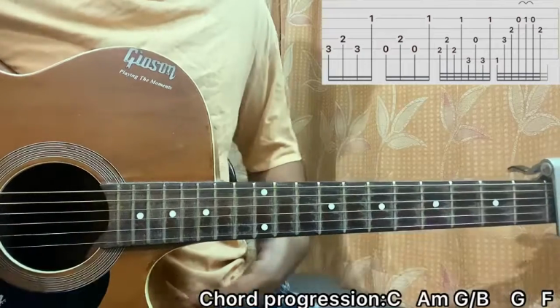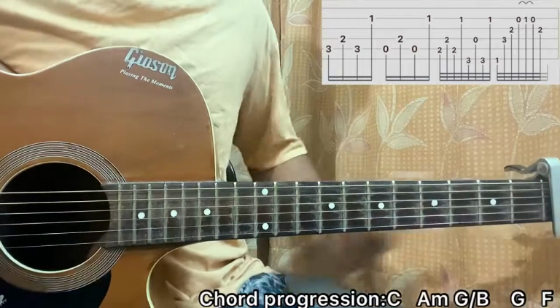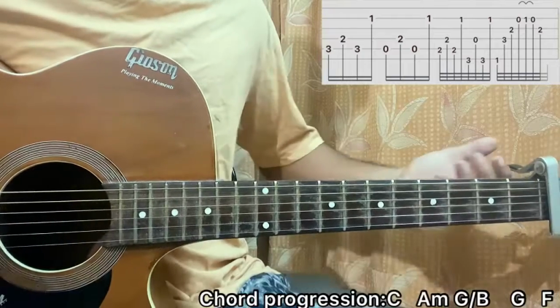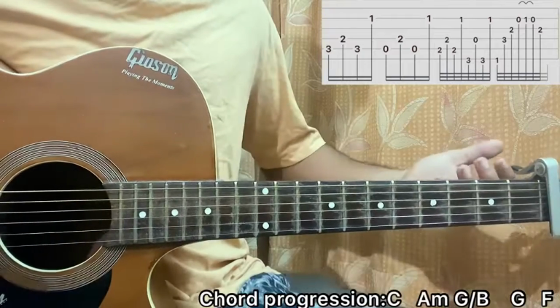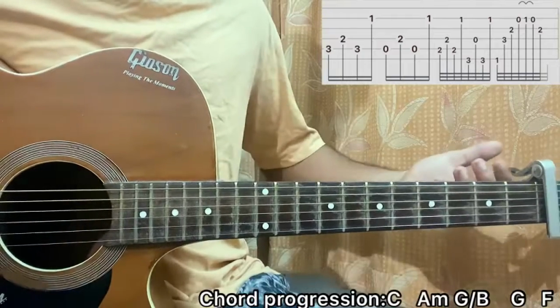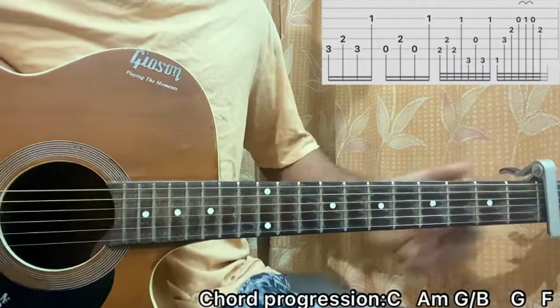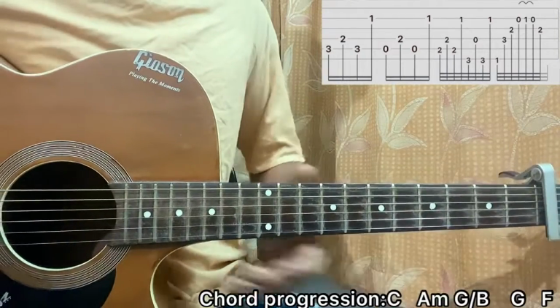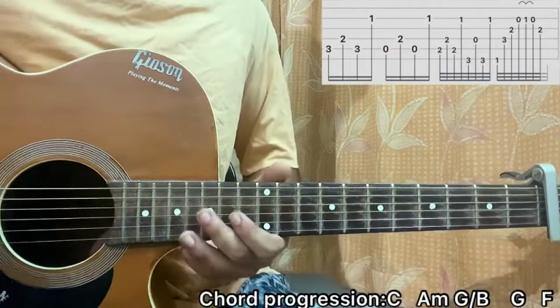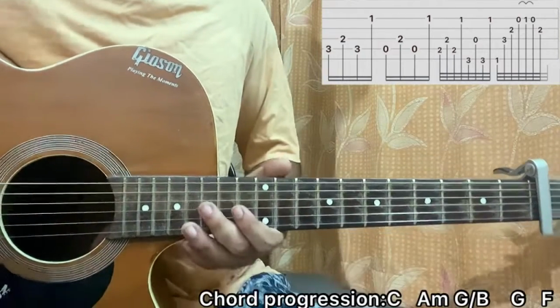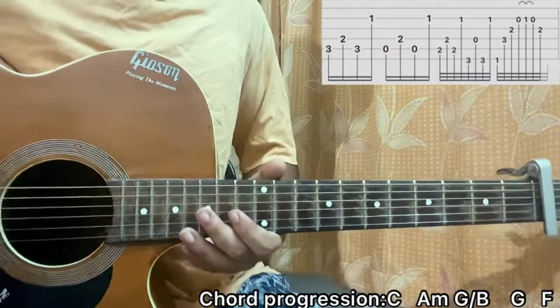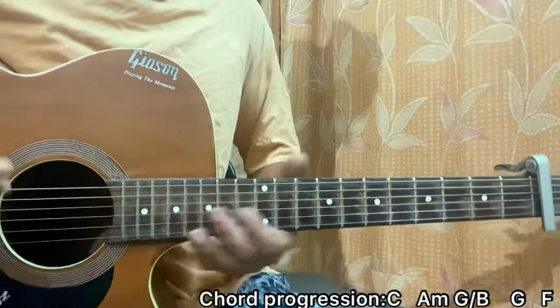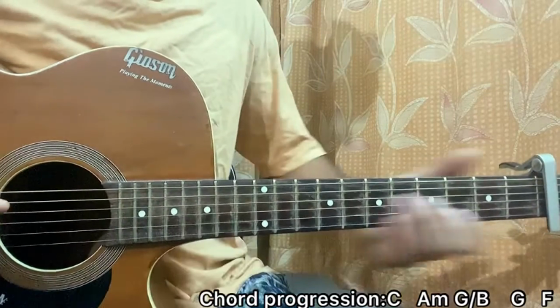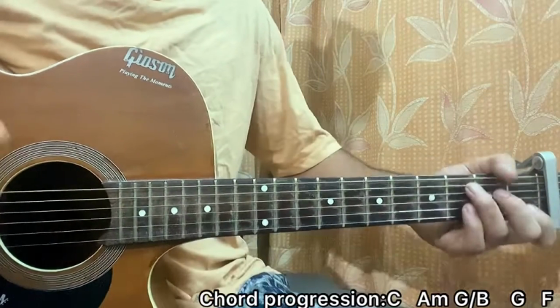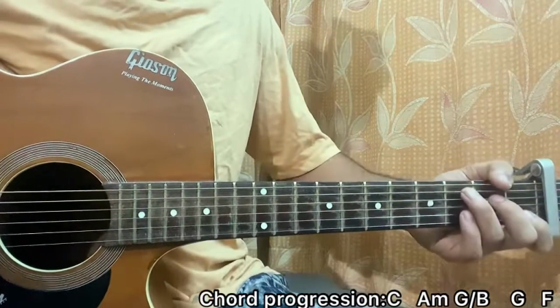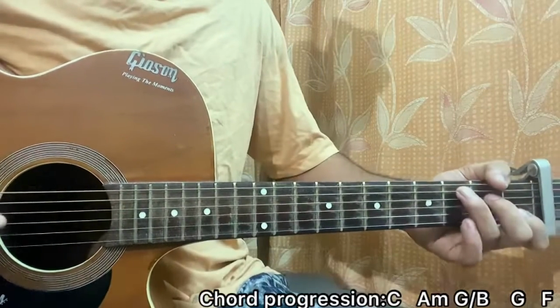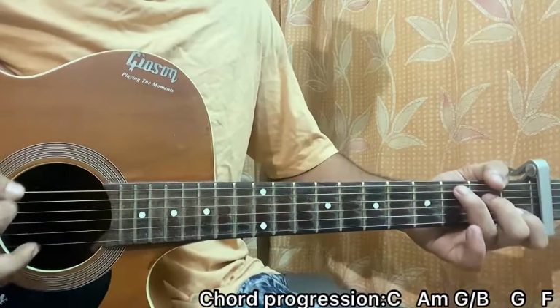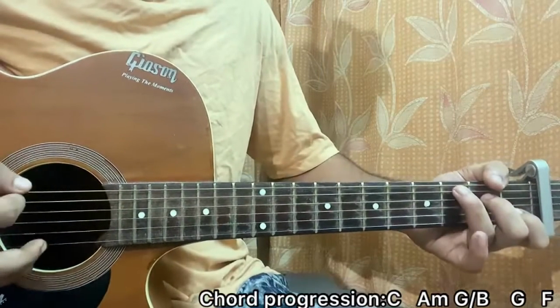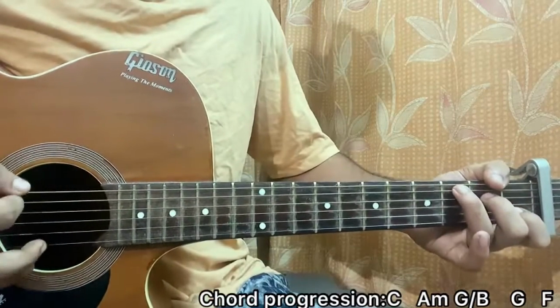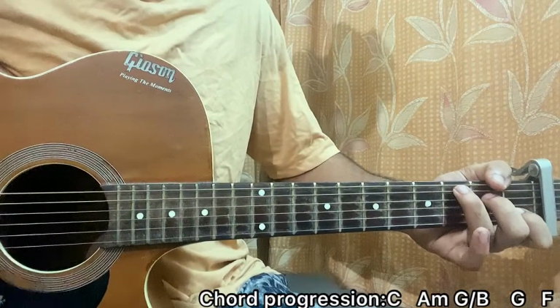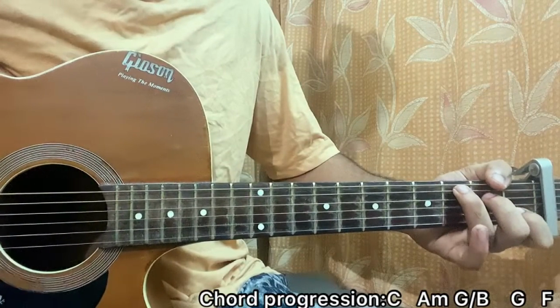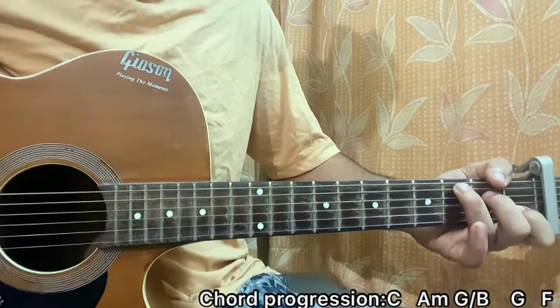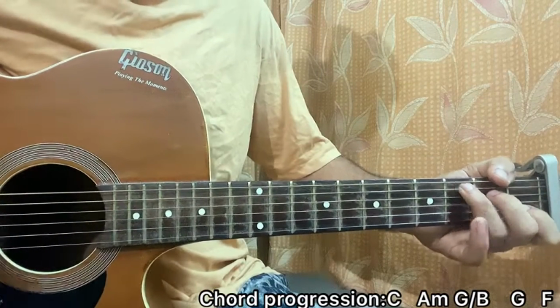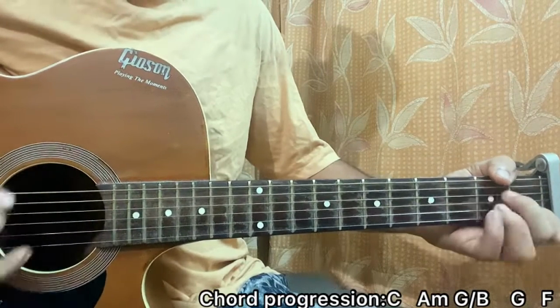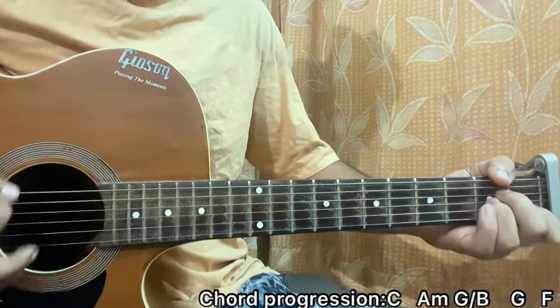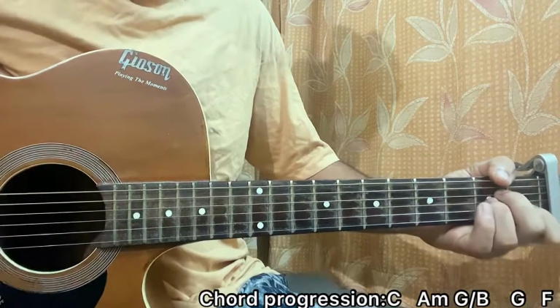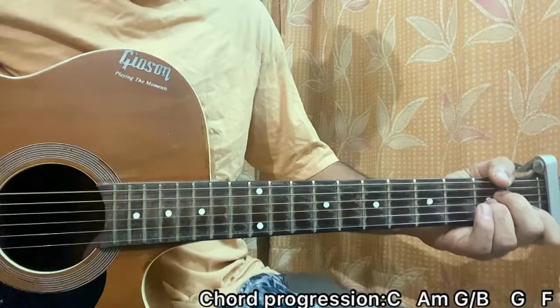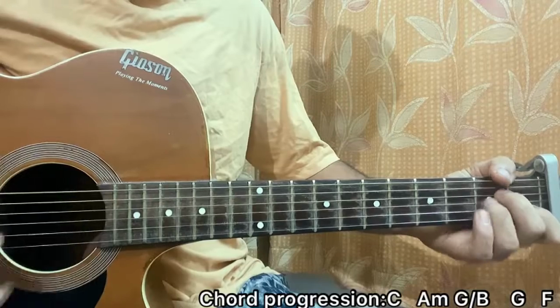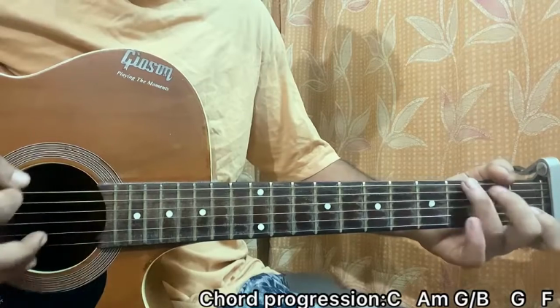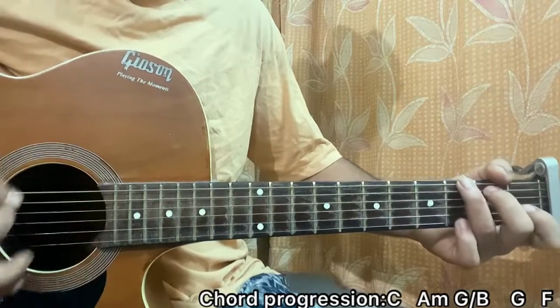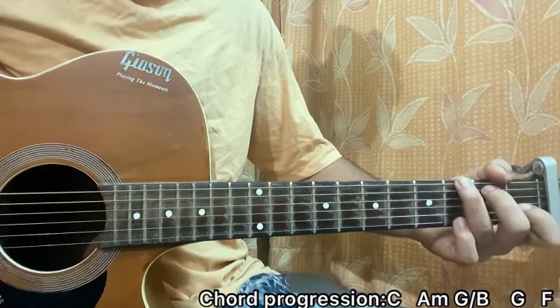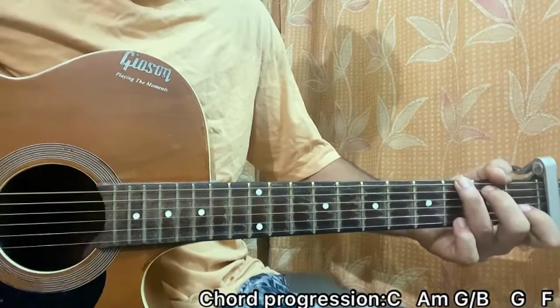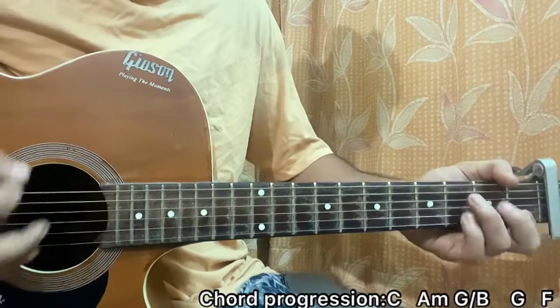Now when you put it all together, it sounds like this. There you have it guys, that's the main riff. For the strumming, it's C major, A minor, G, F — that's the main chord progression.